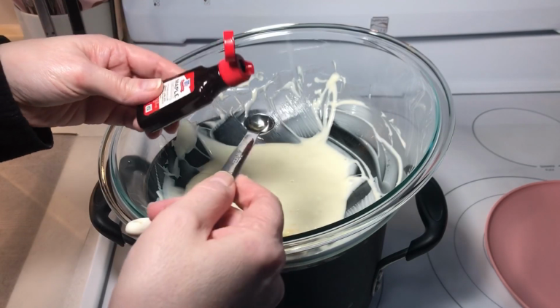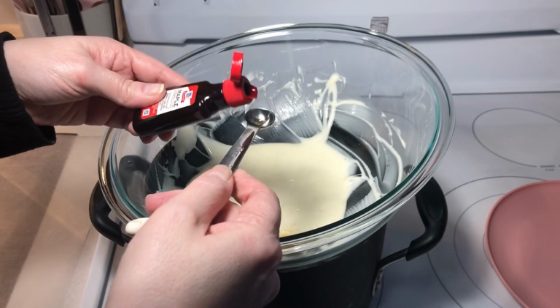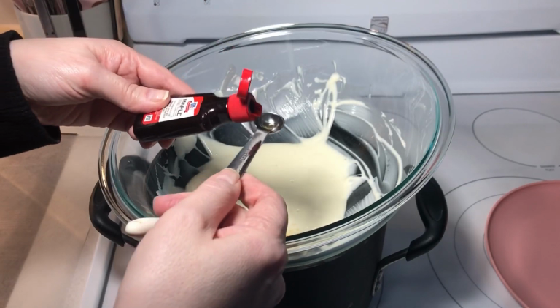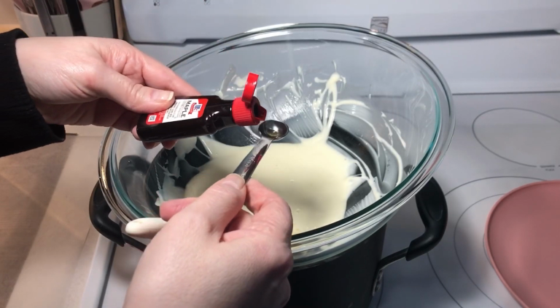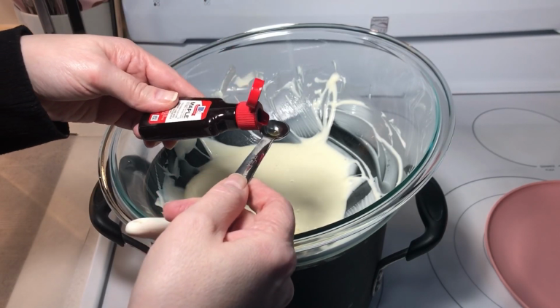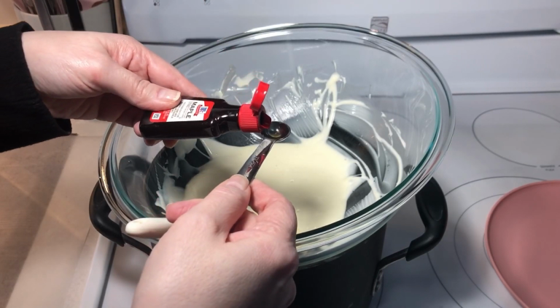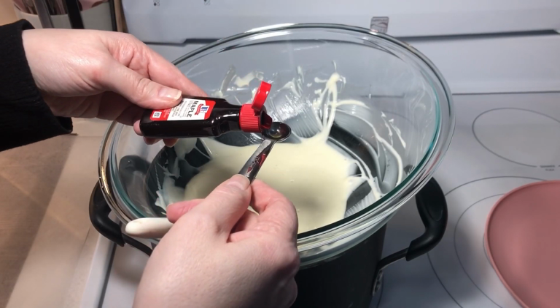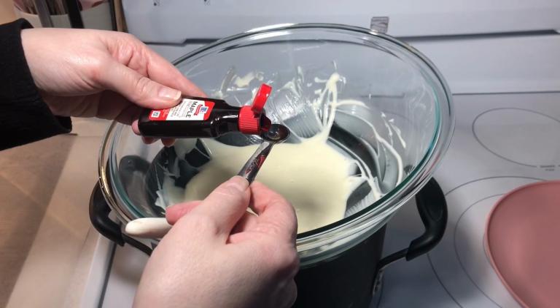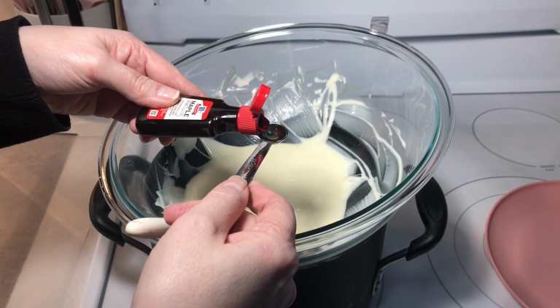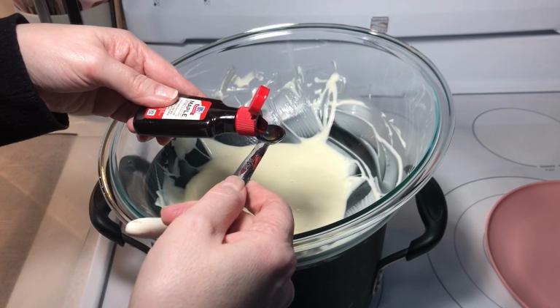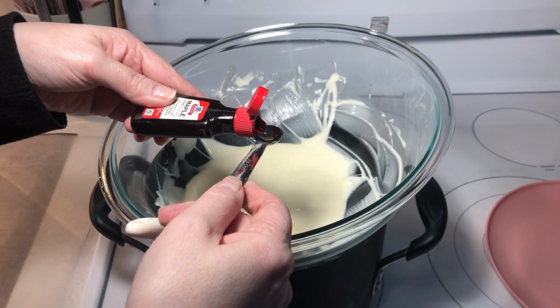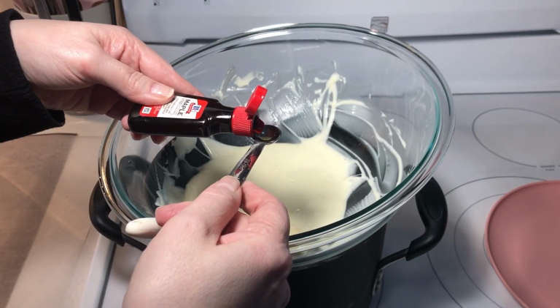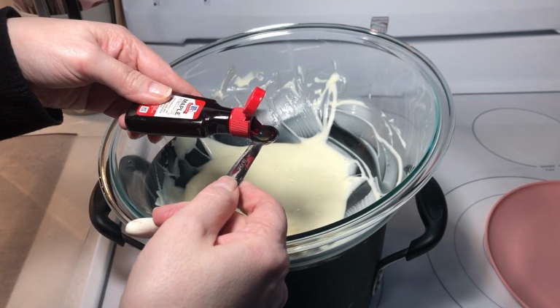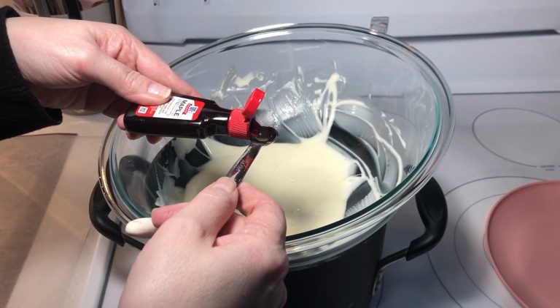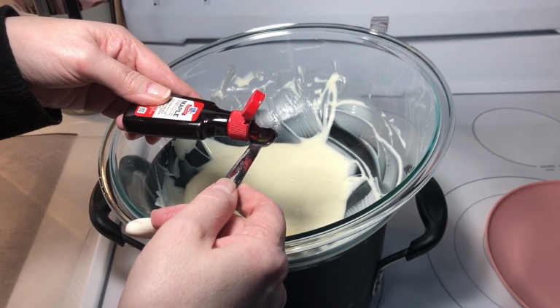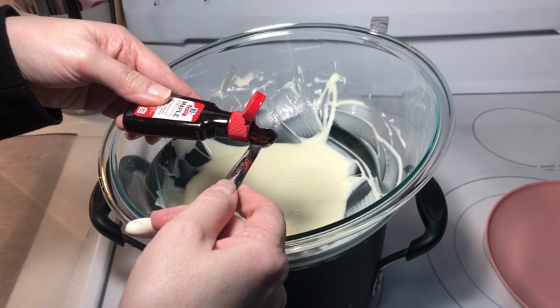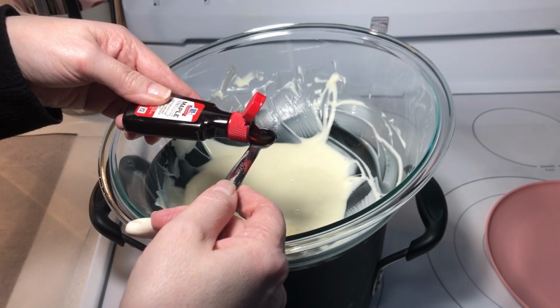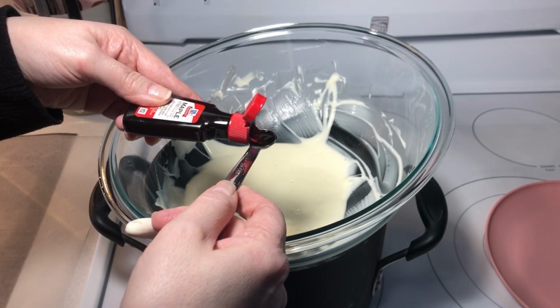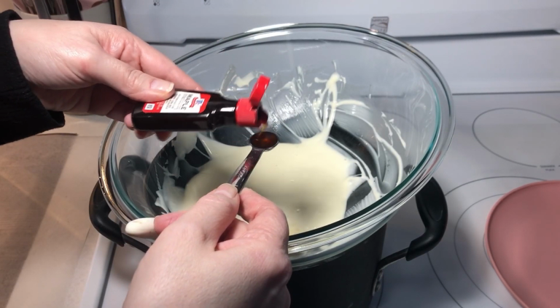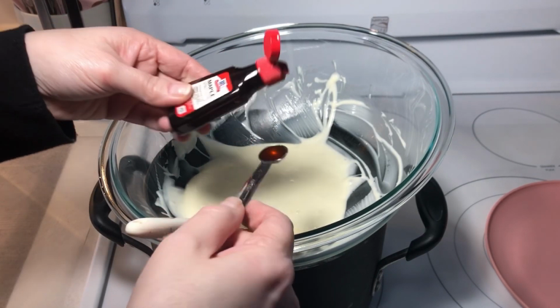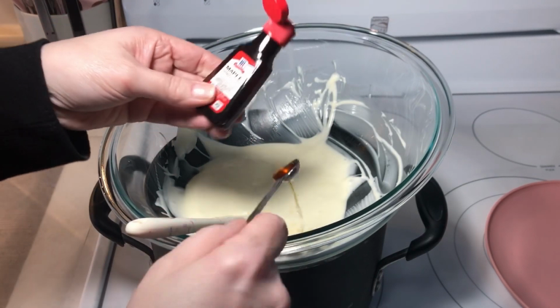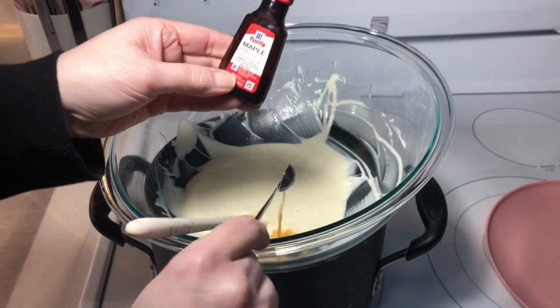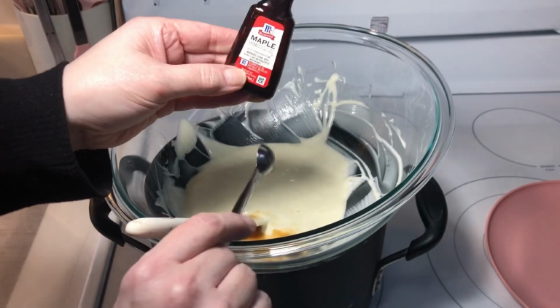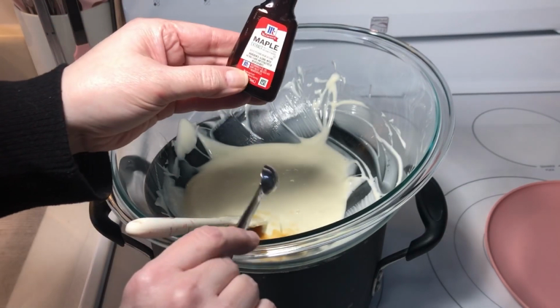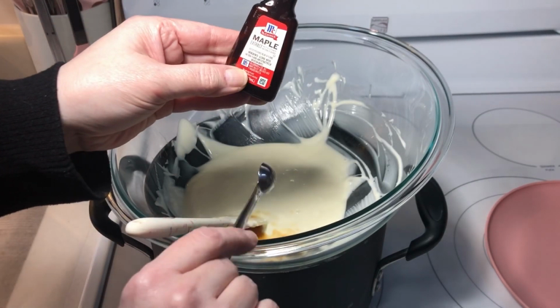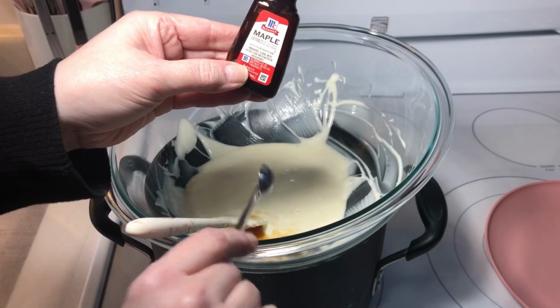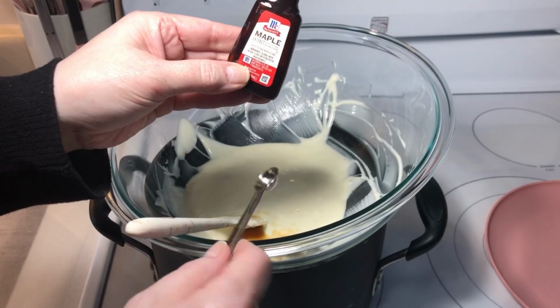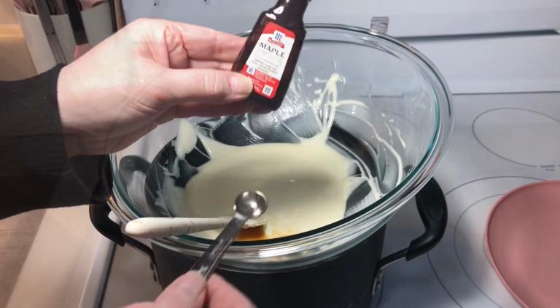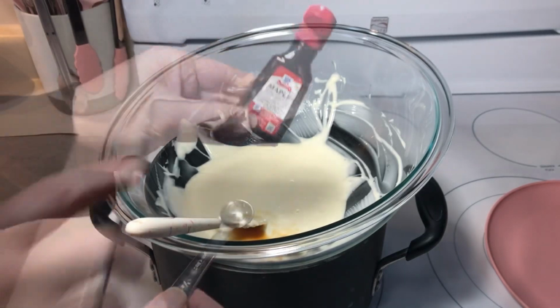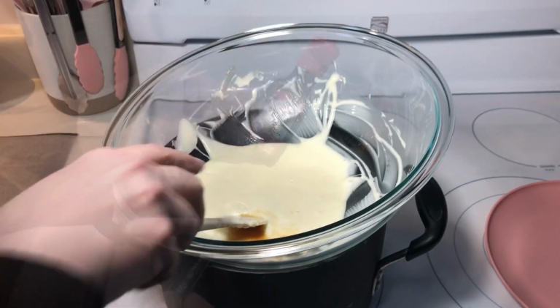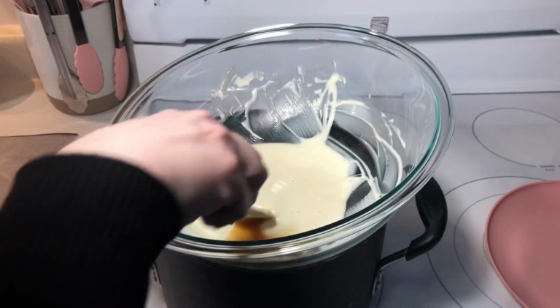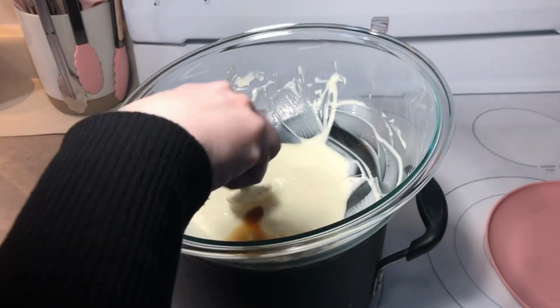Follow the same process as before. Once you add the extract, stir it very well to combine.